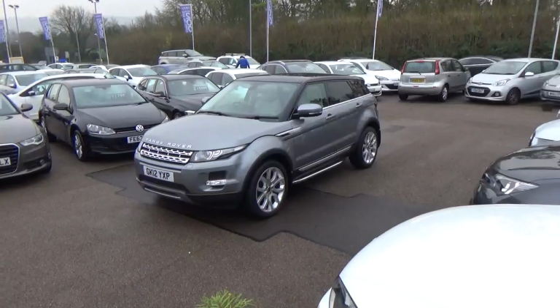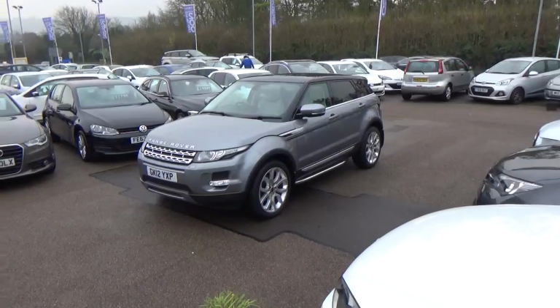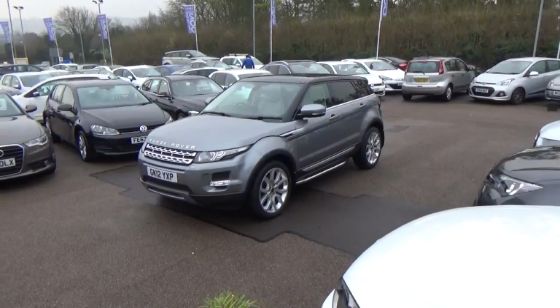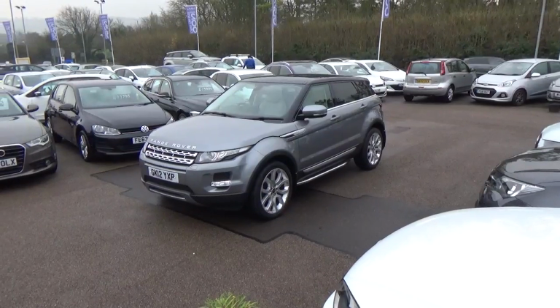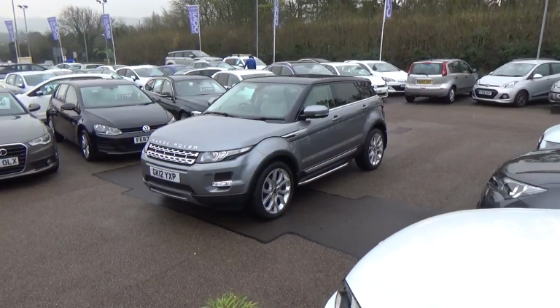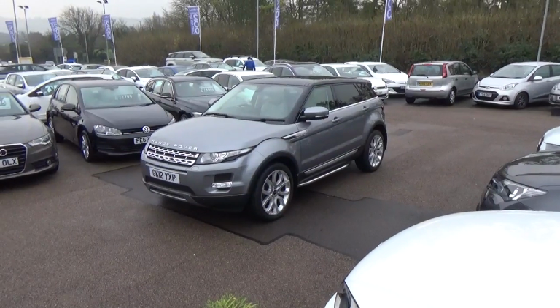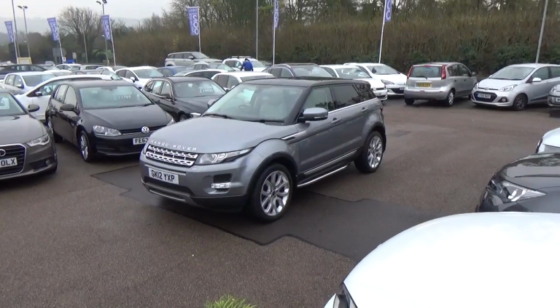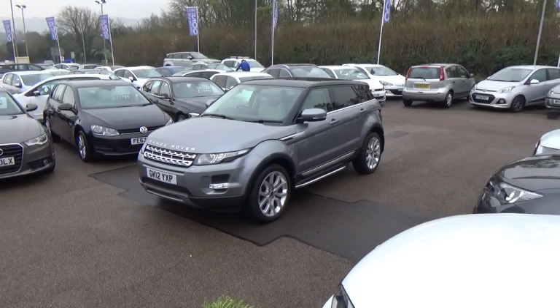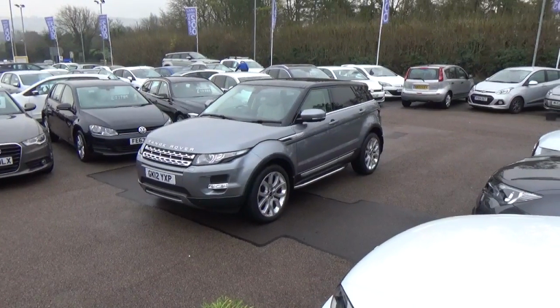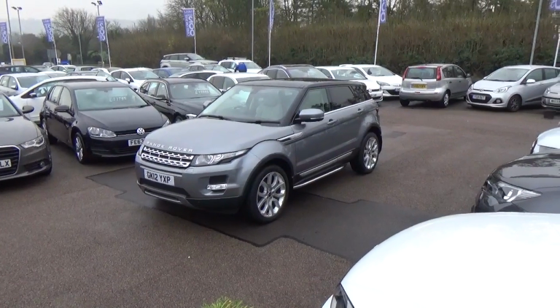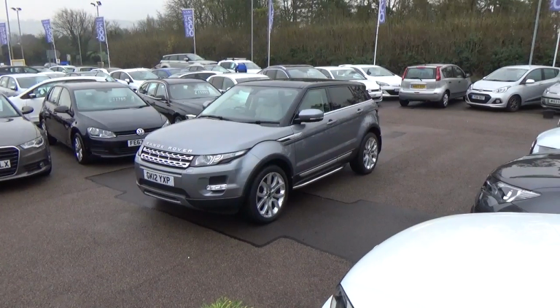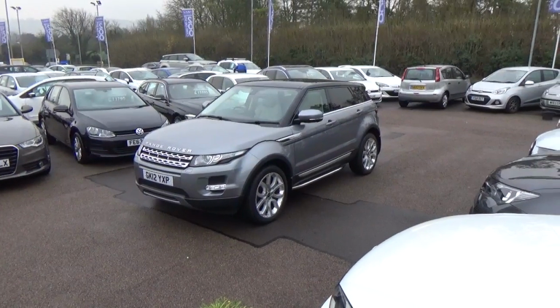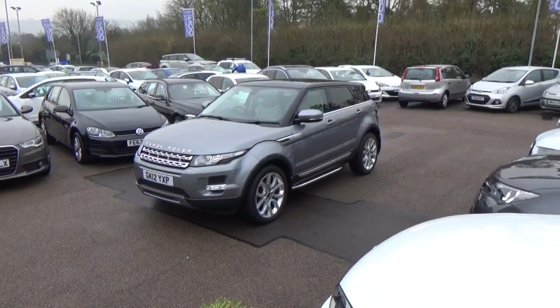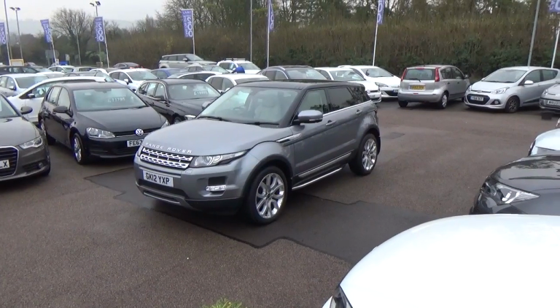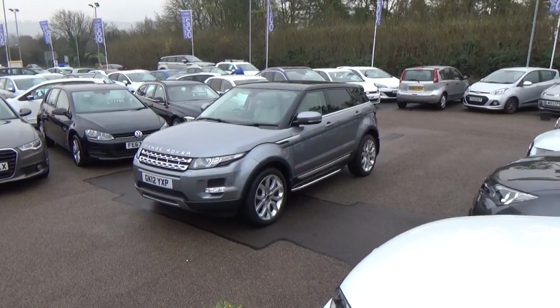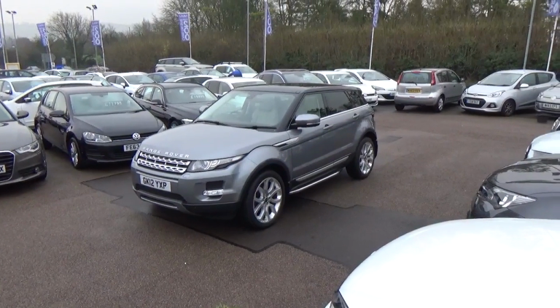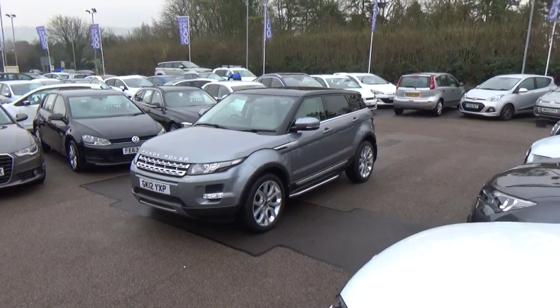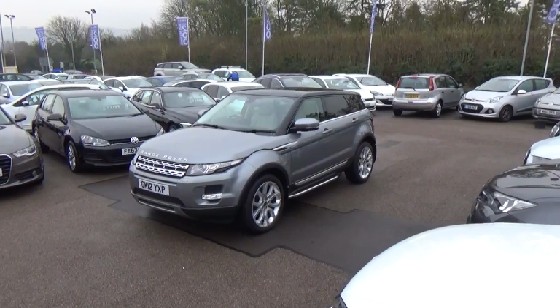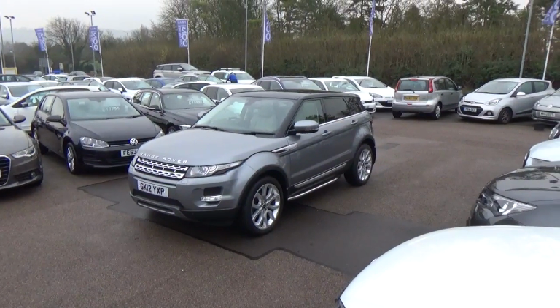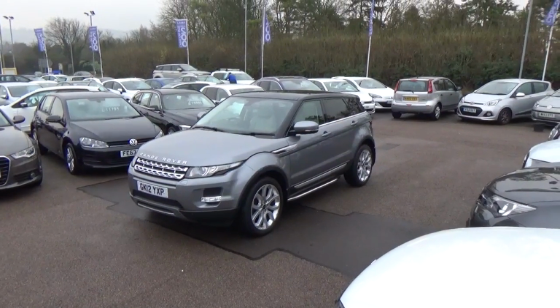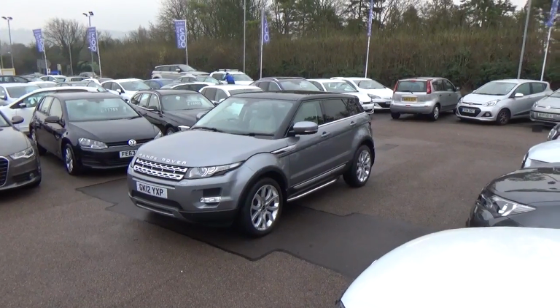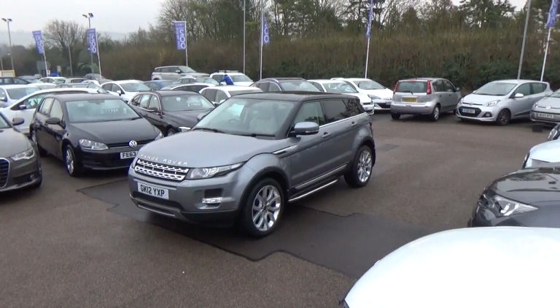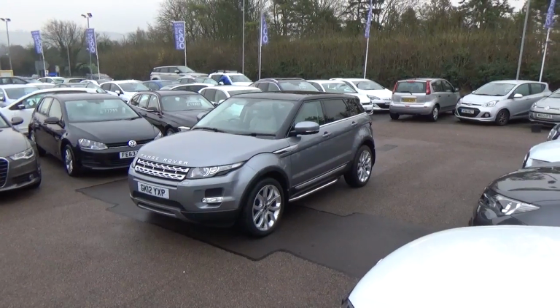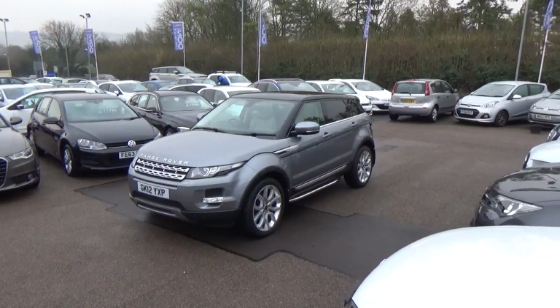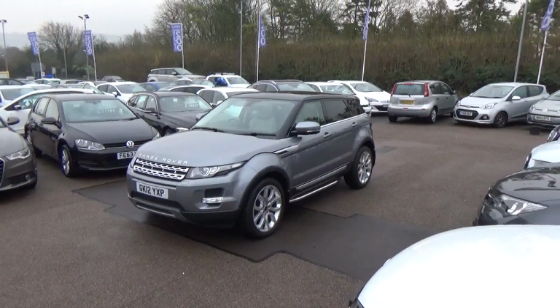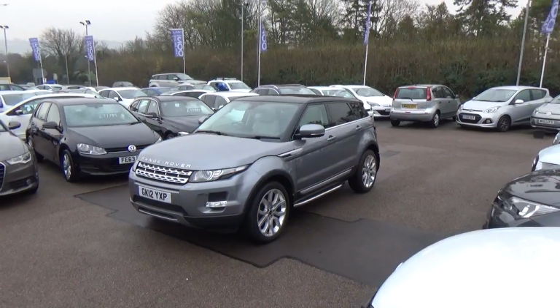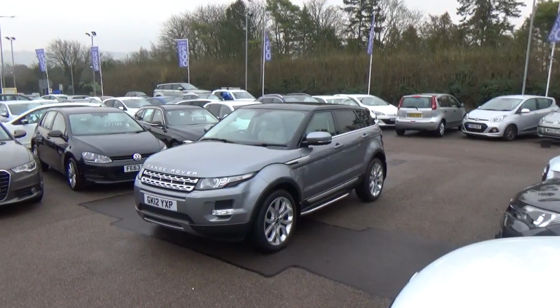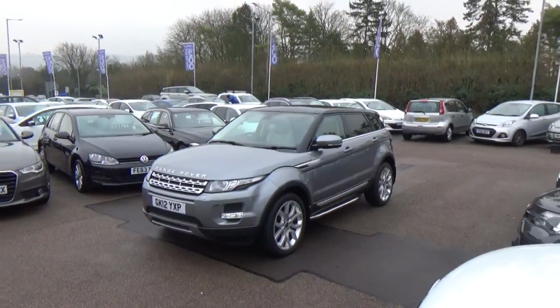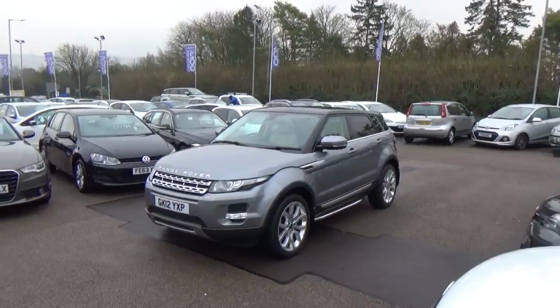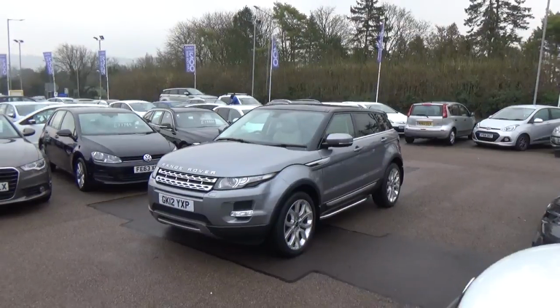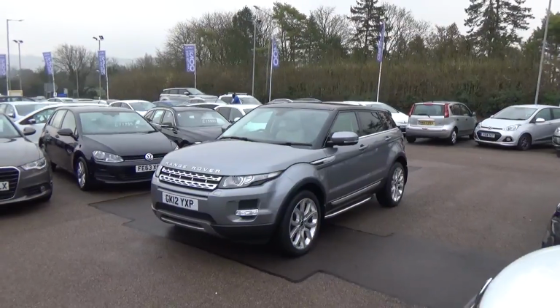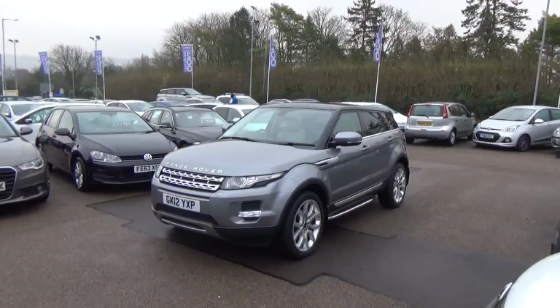Hi Mark, it's Adam at NMJ Motorhouse down here in Middlesbrough. This is the Range Rover Evoque that you inquired about.